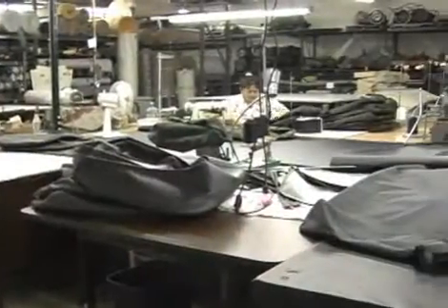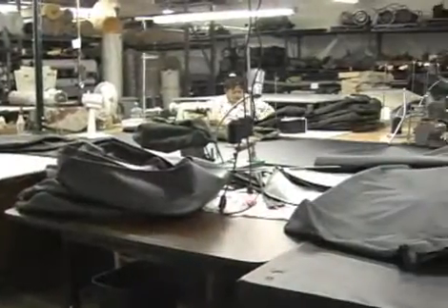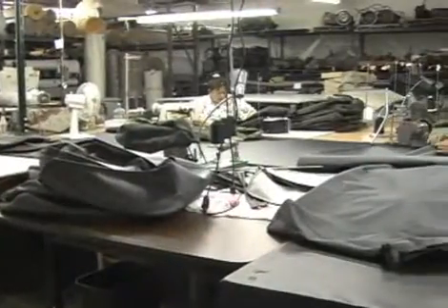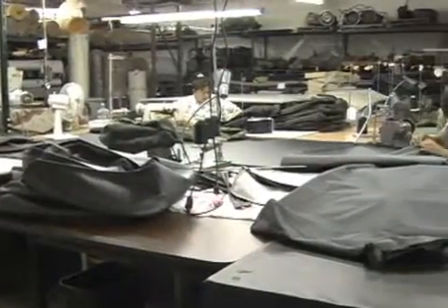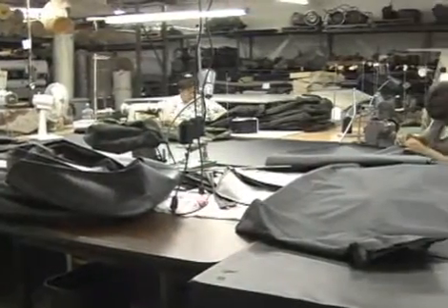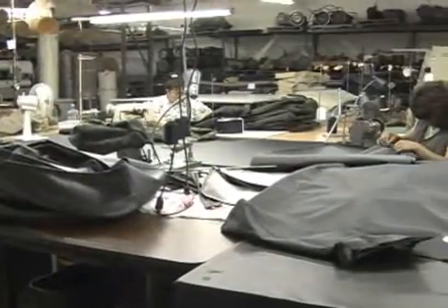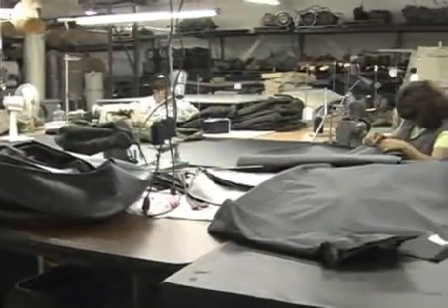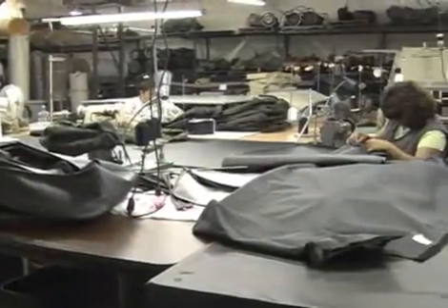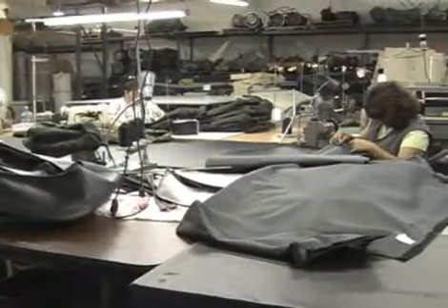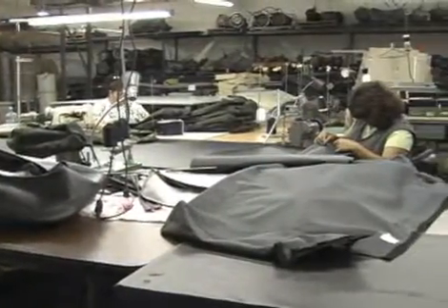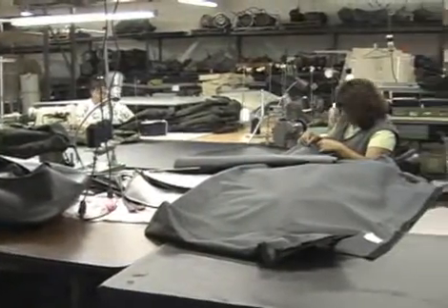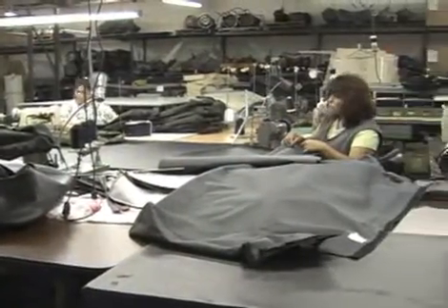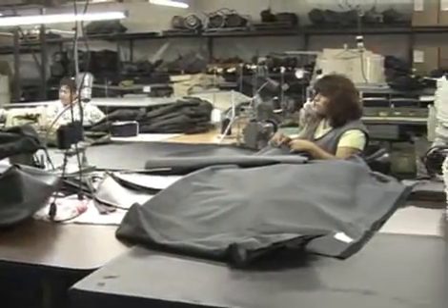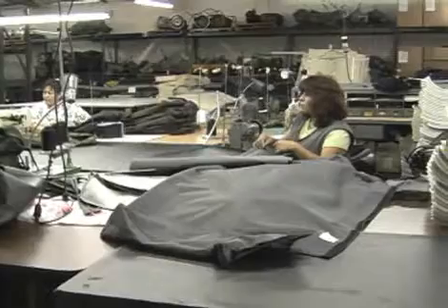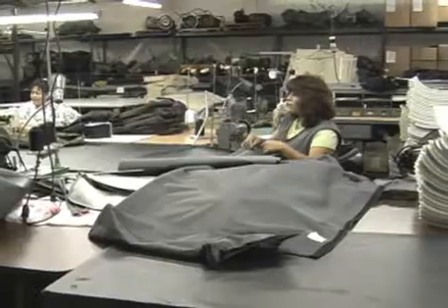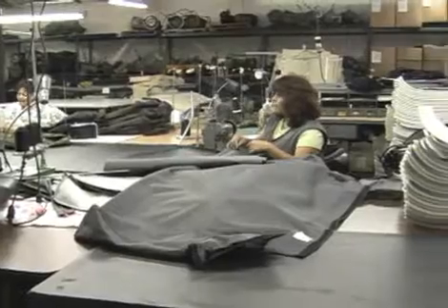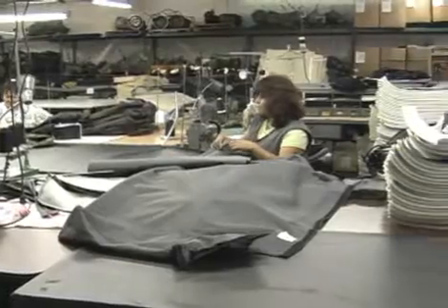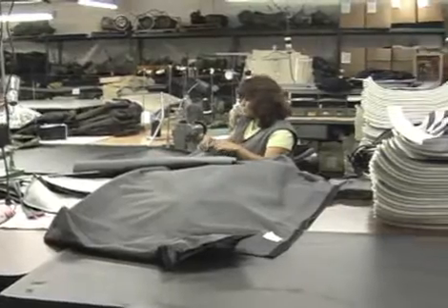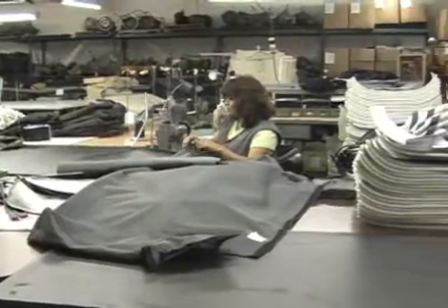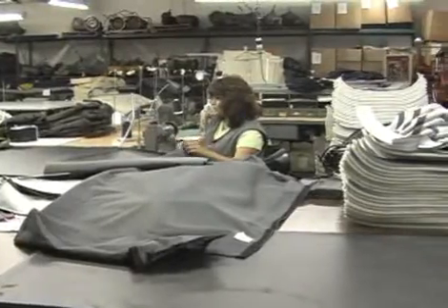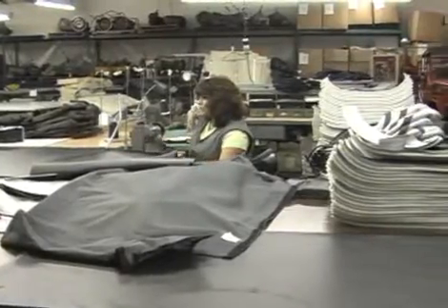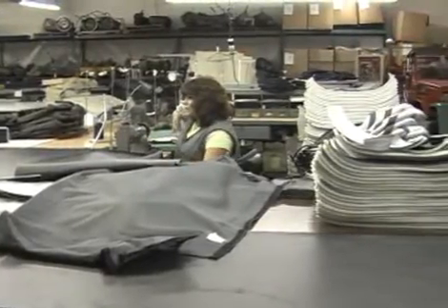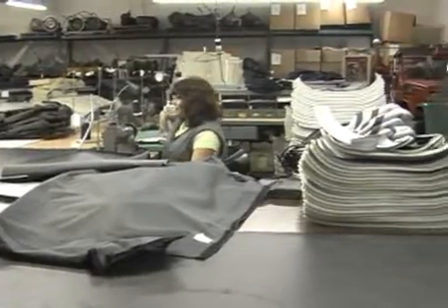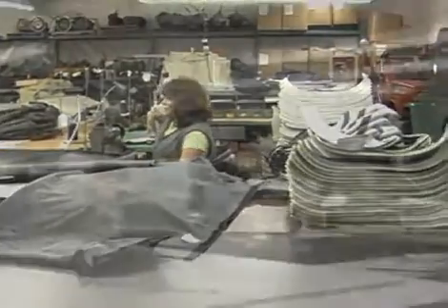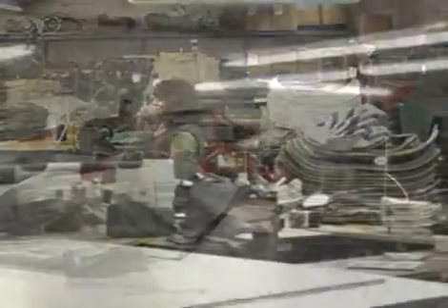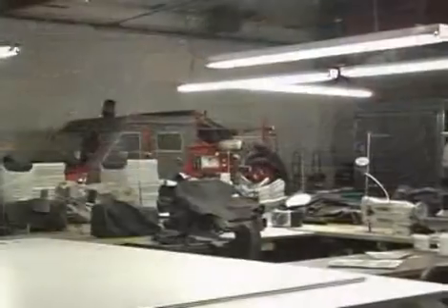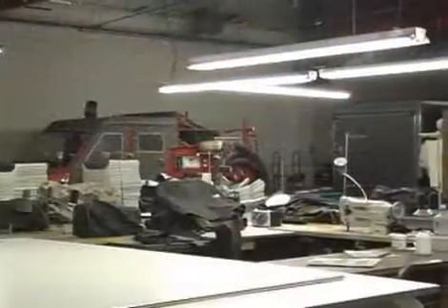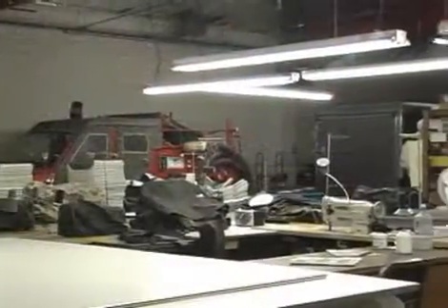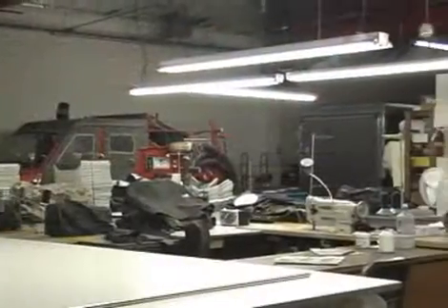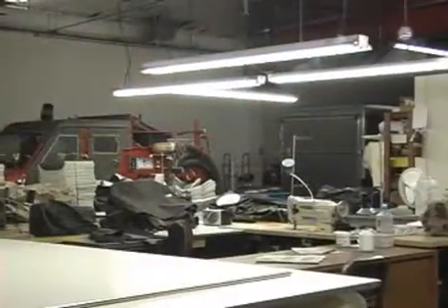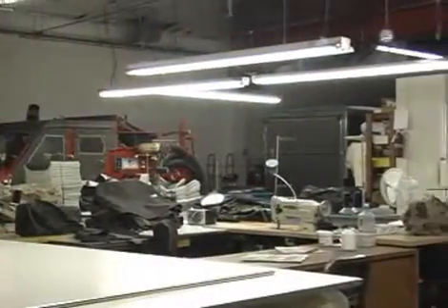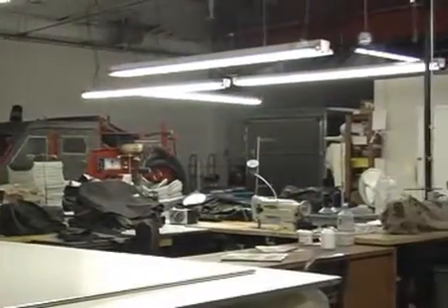We also manufacture all our own sewn goods, so when you are doing that next restoration project, the look and feel of the original are not forgotten.